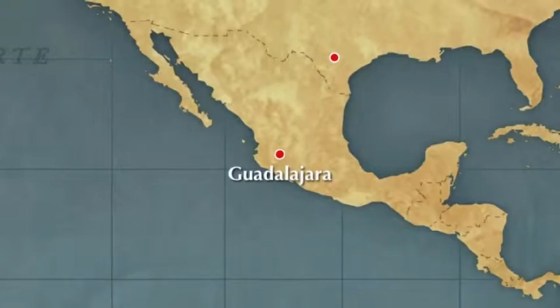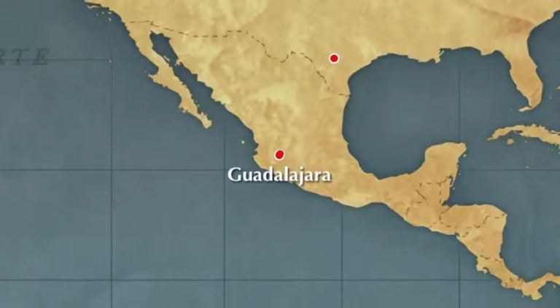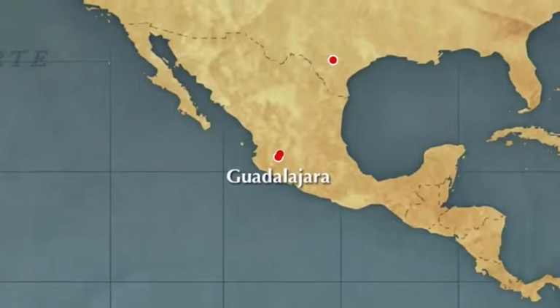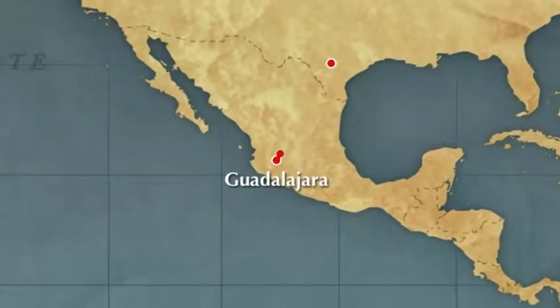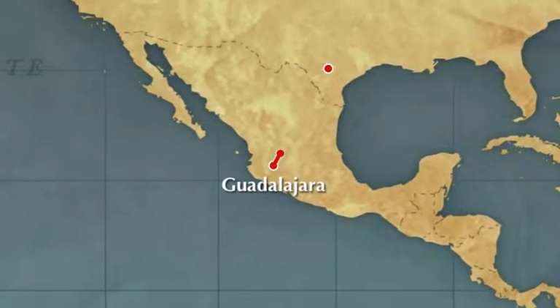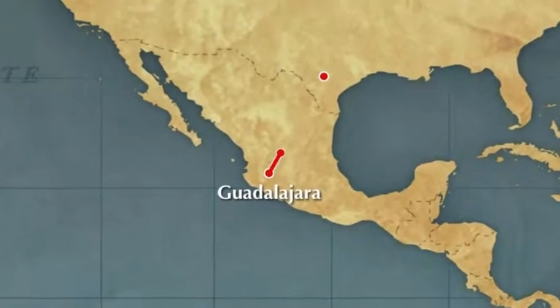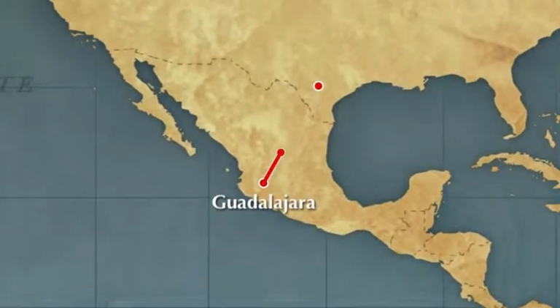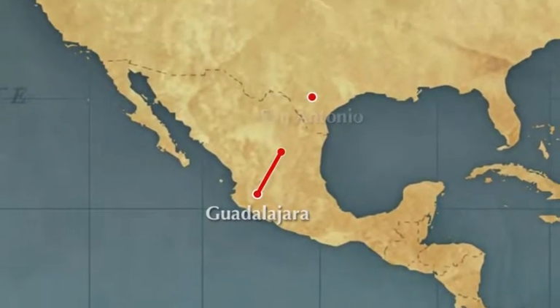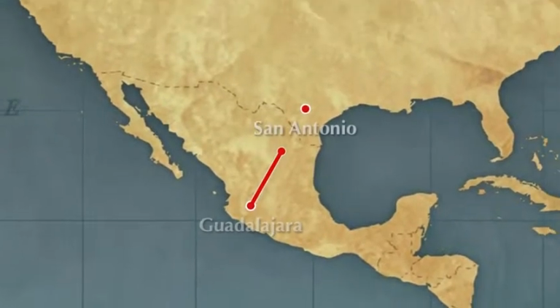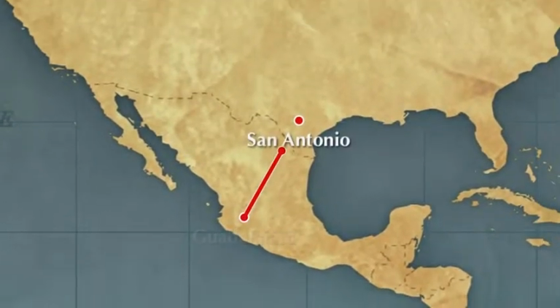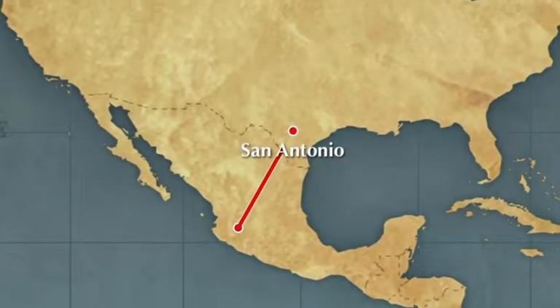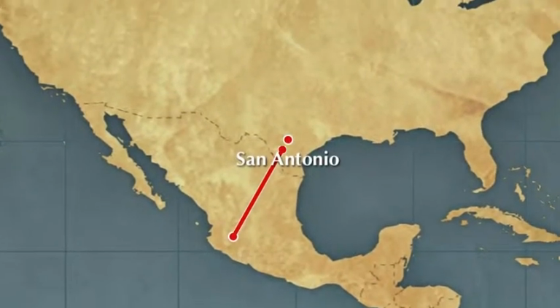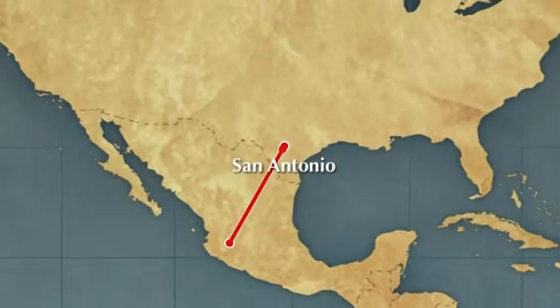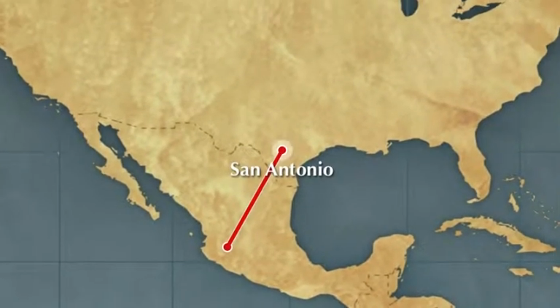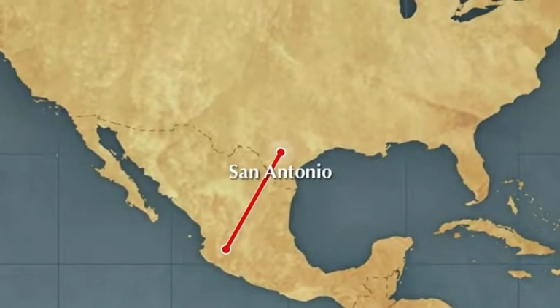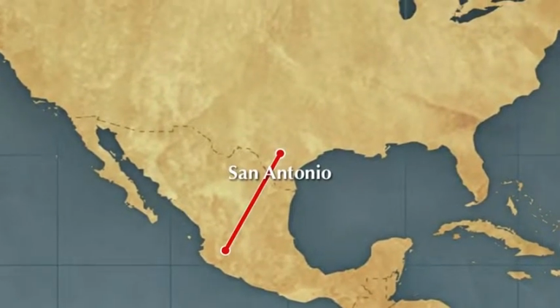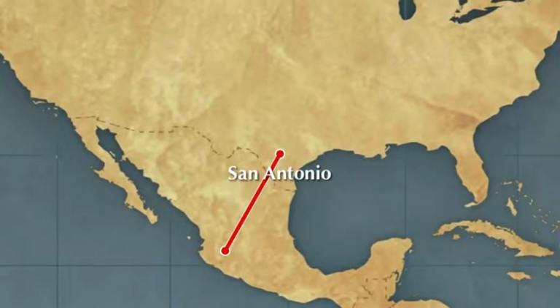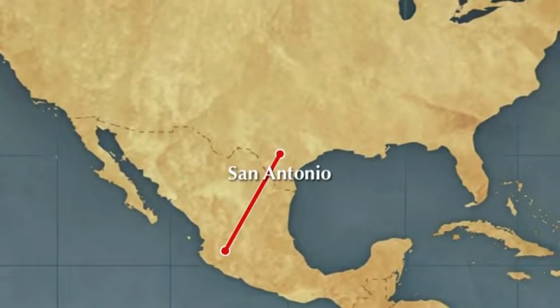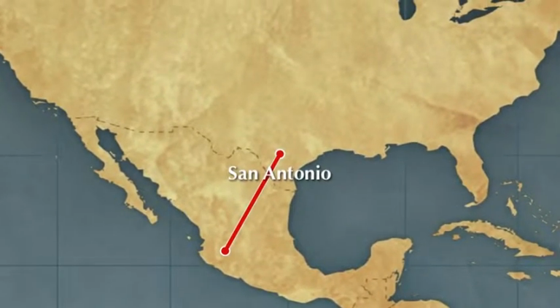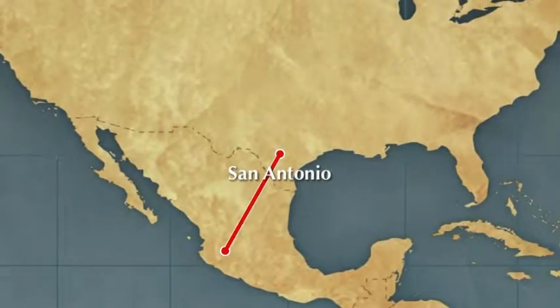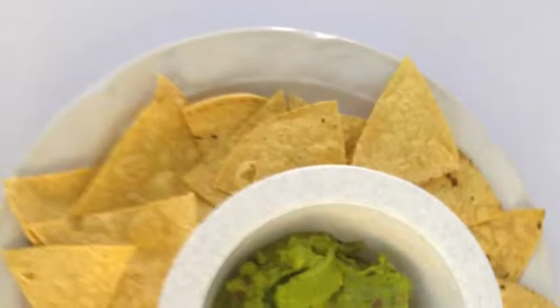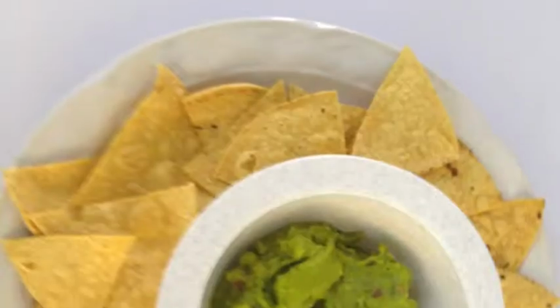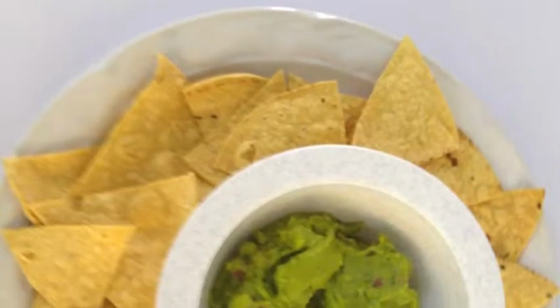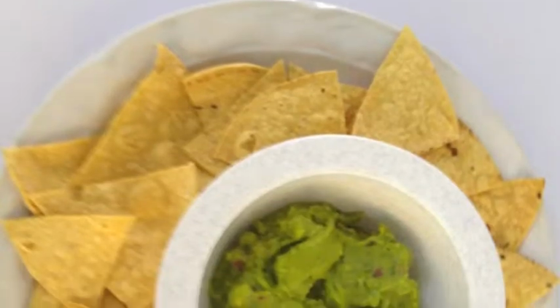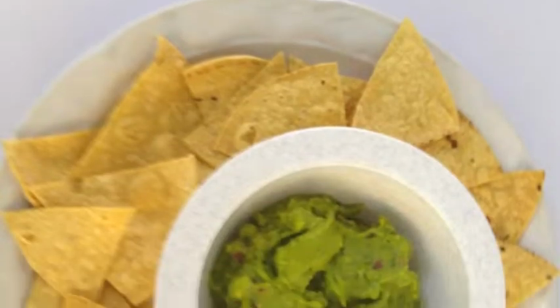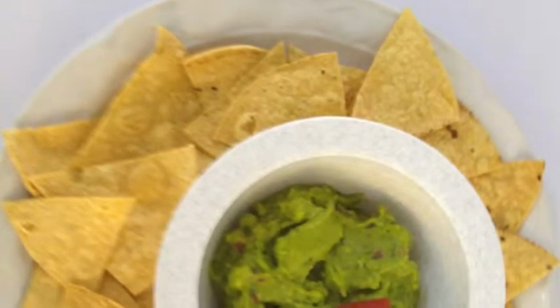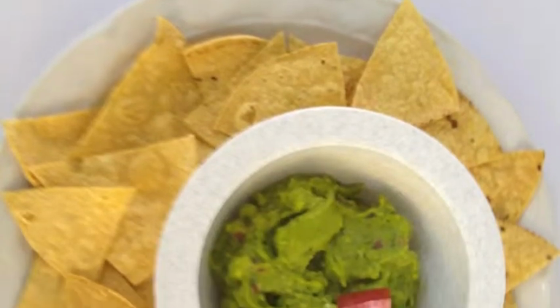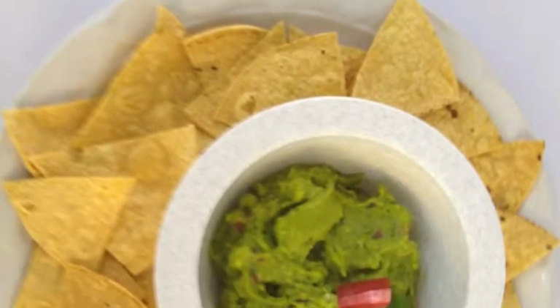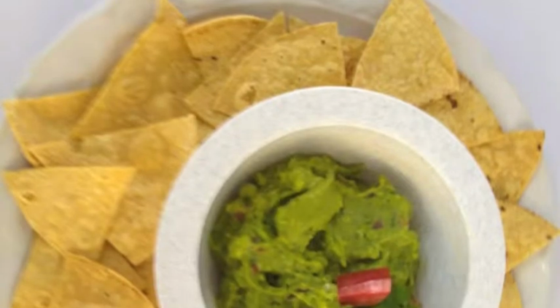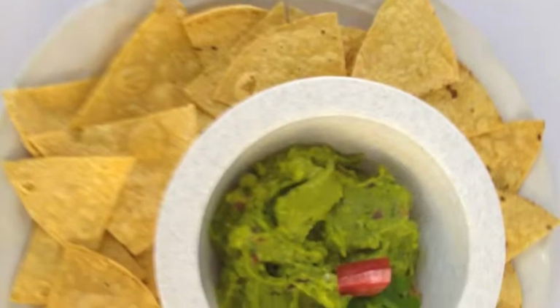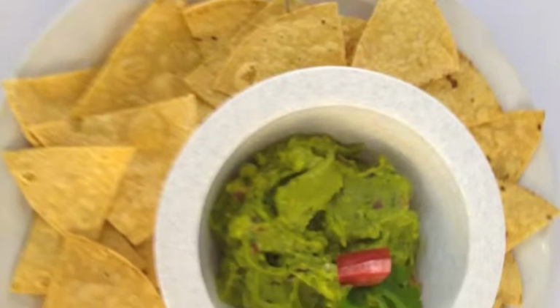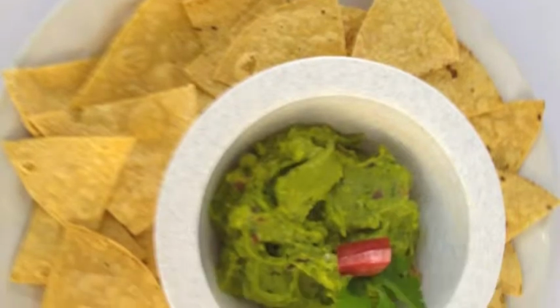From Guadalajara, Mexico, we introduce to you the famous and exquisite guacamole recipe.